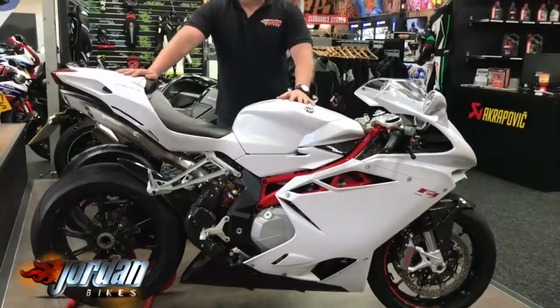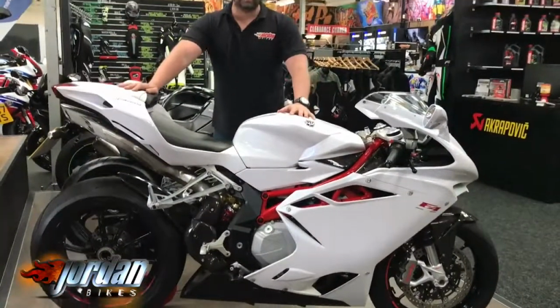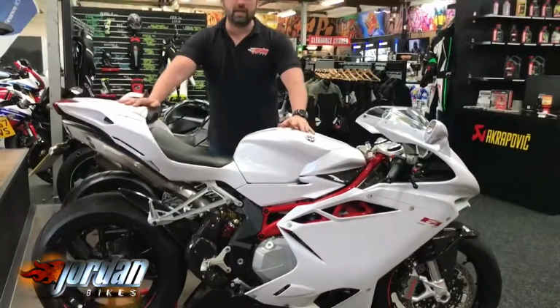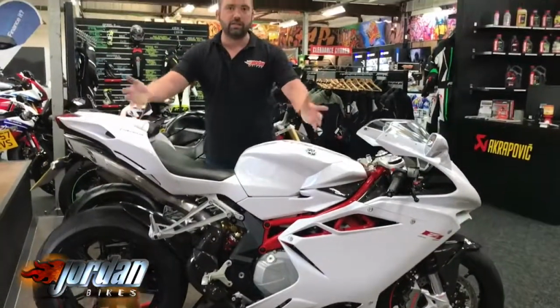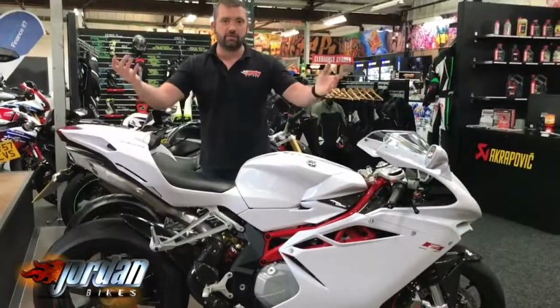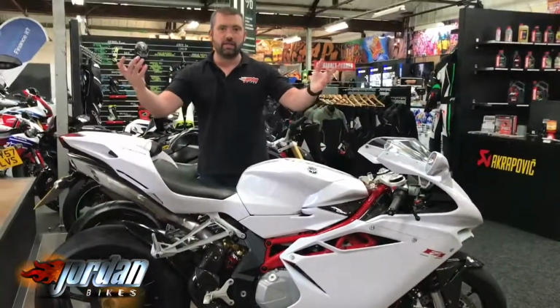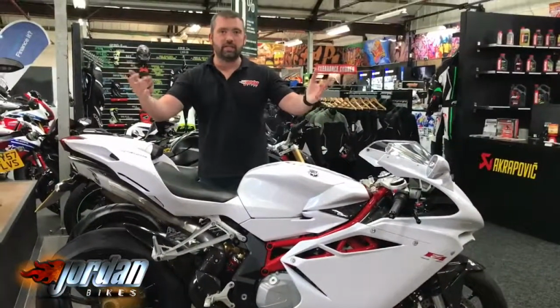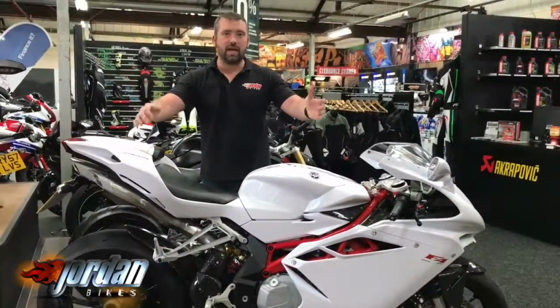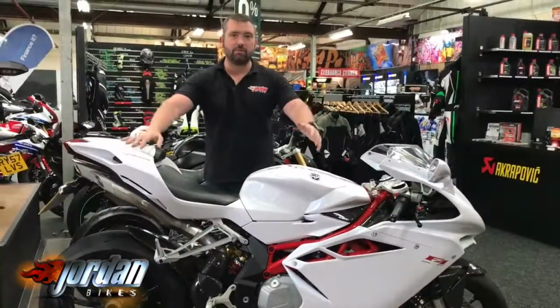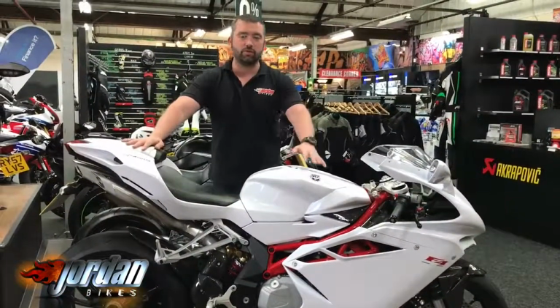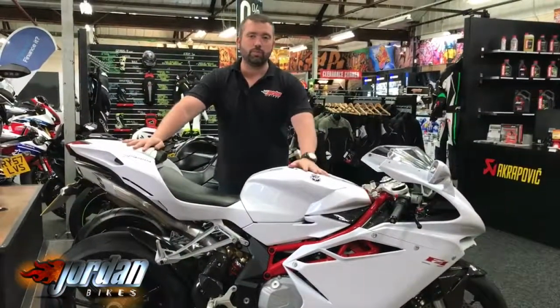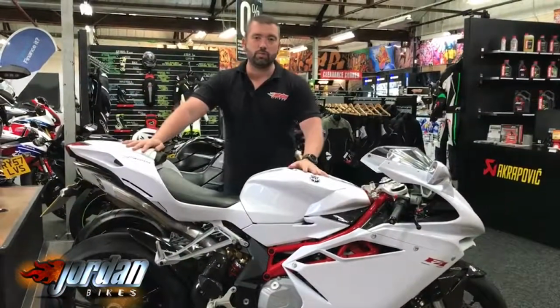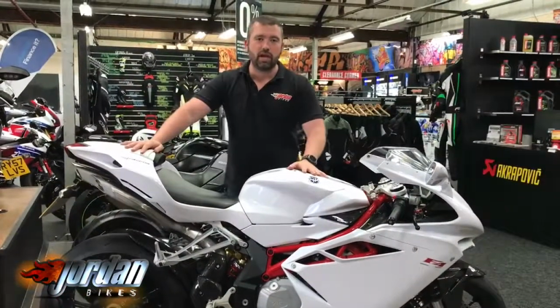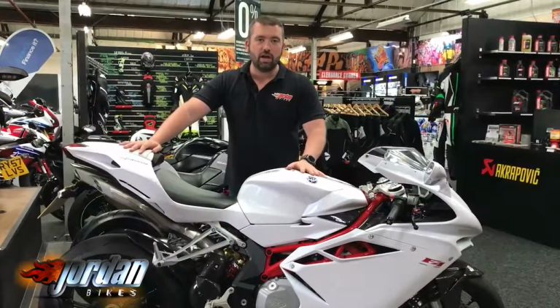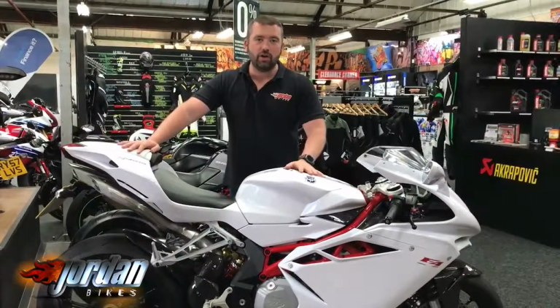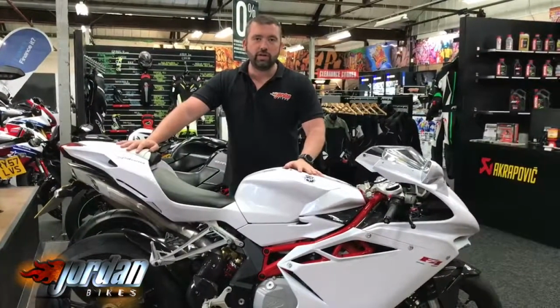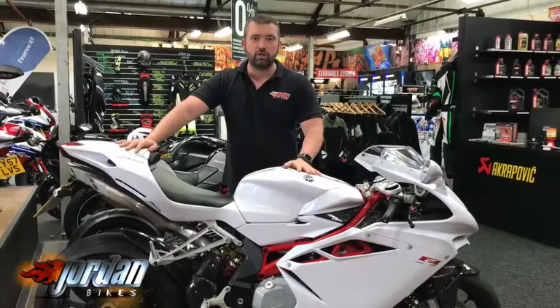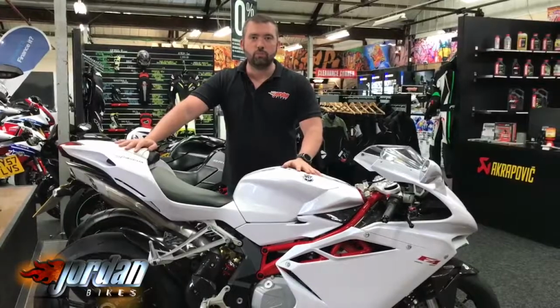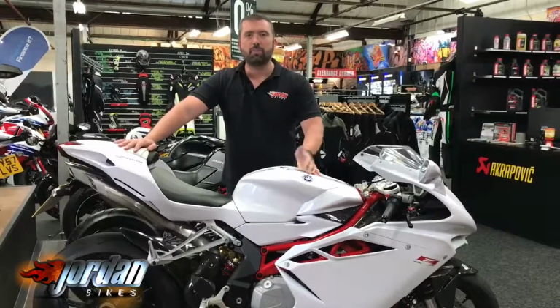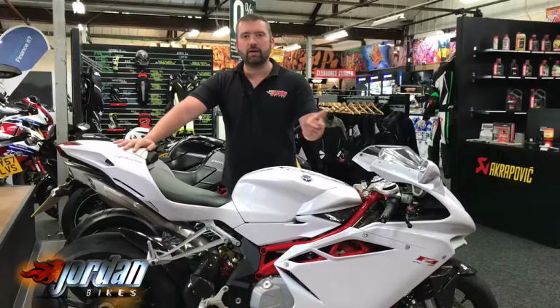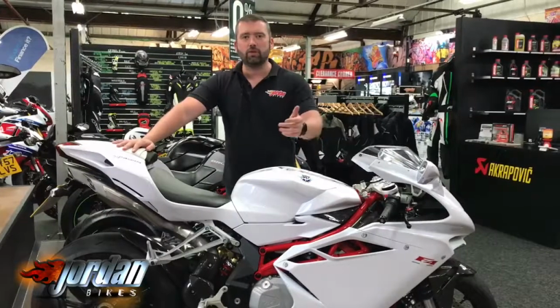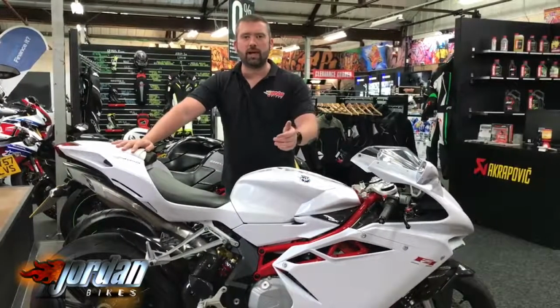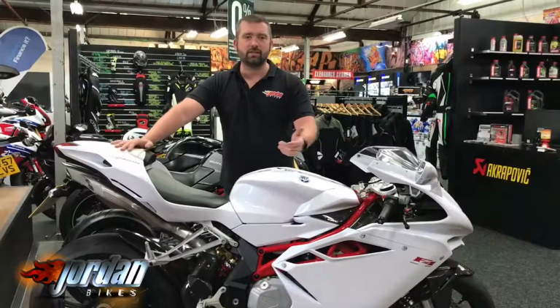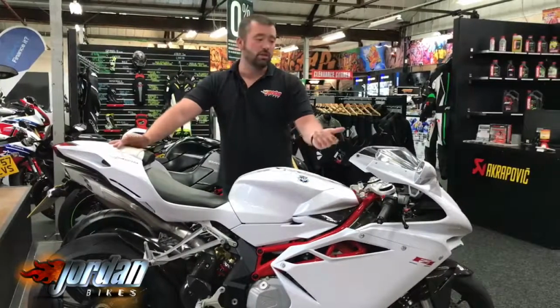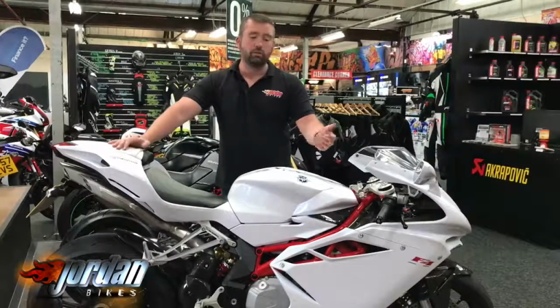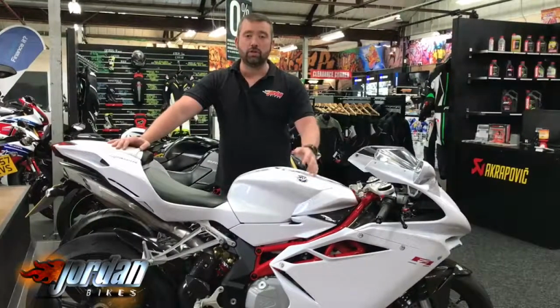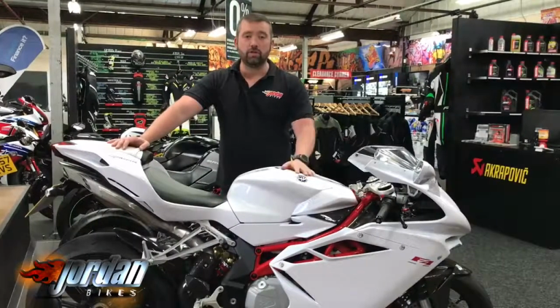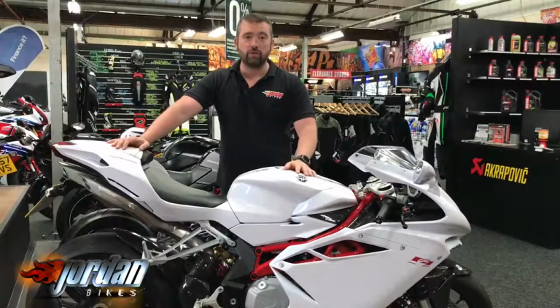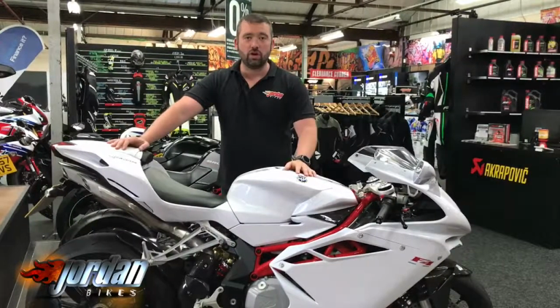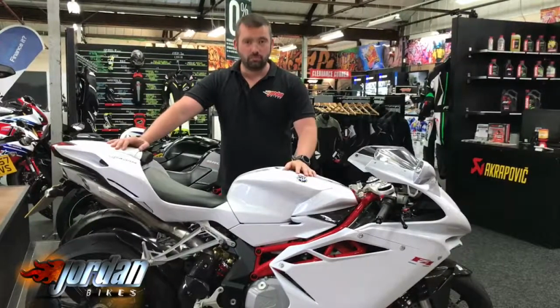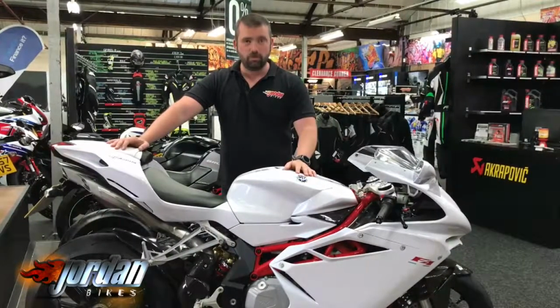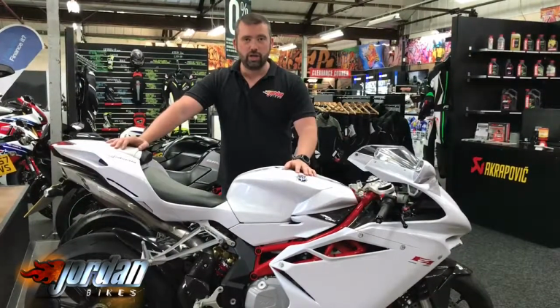Anyway guys, you've seen this absolute beauty. All you need to do is bob down to Jordan Bikes or simply just give us a call. Cheers.